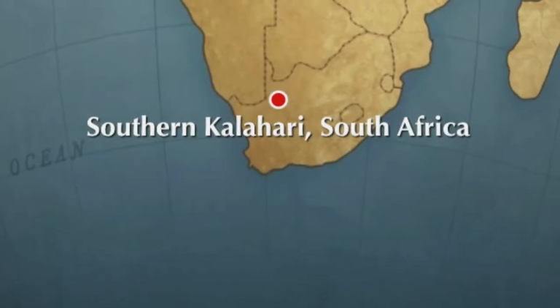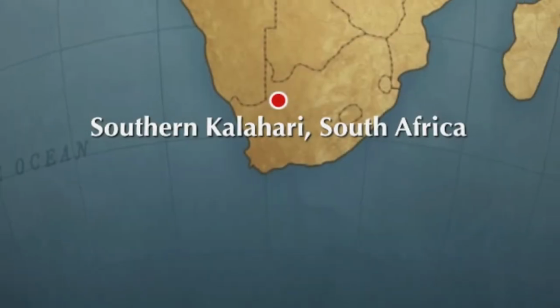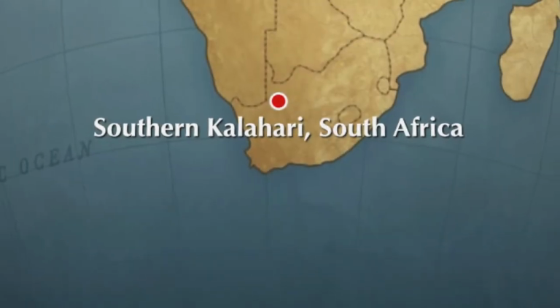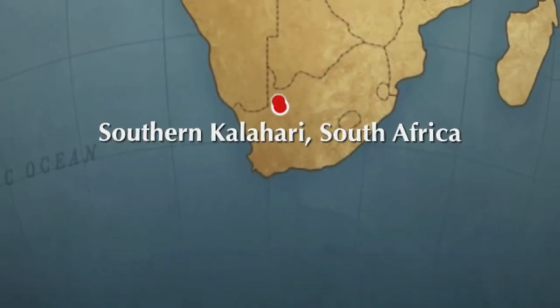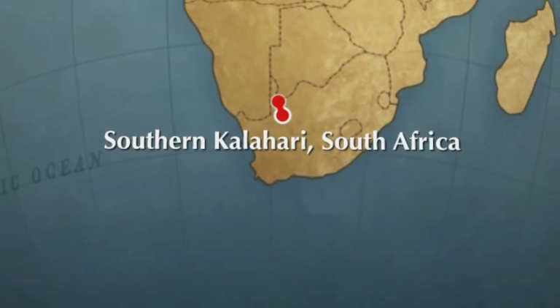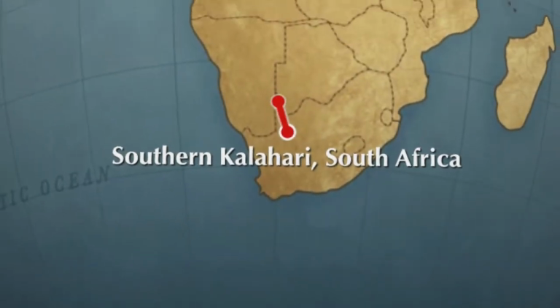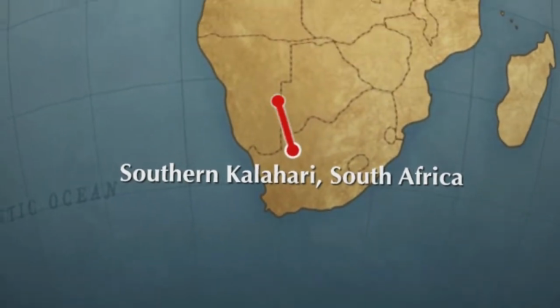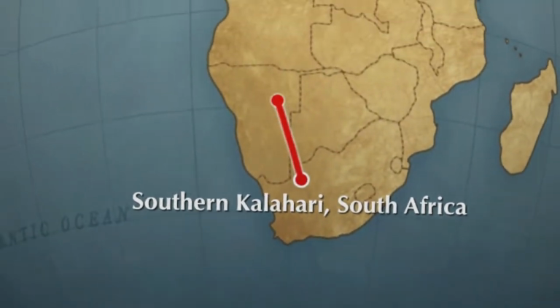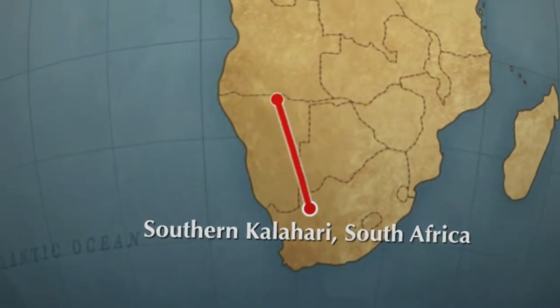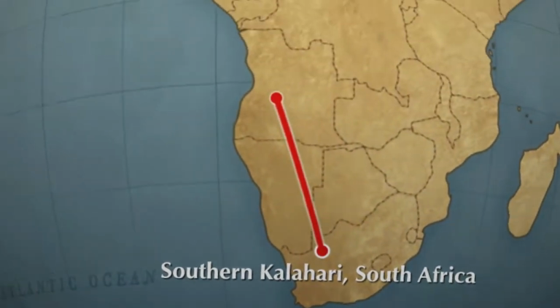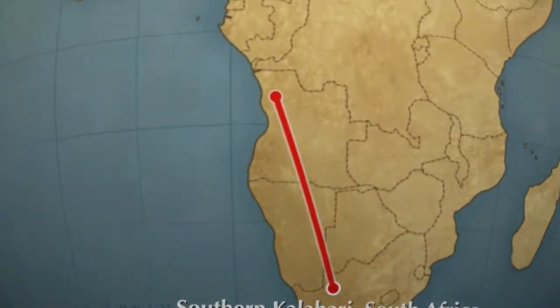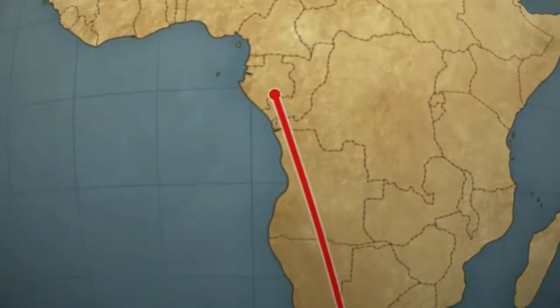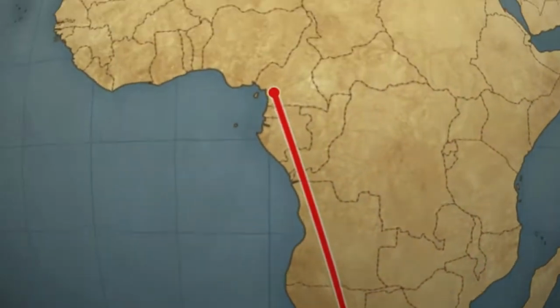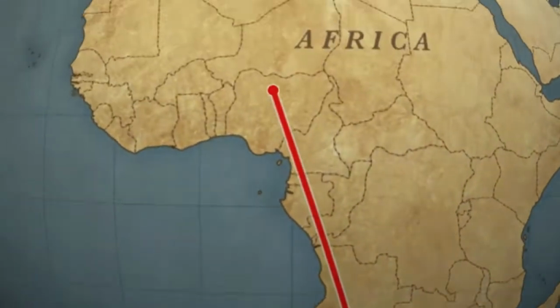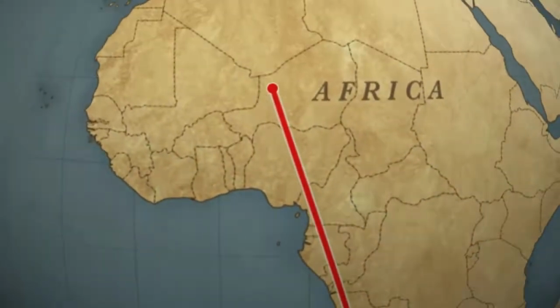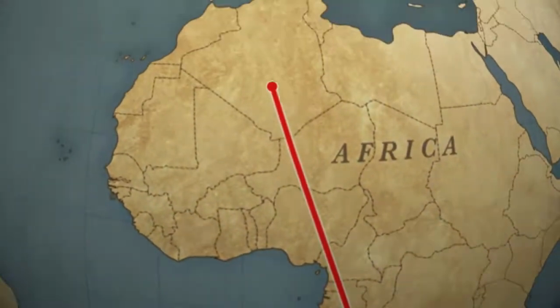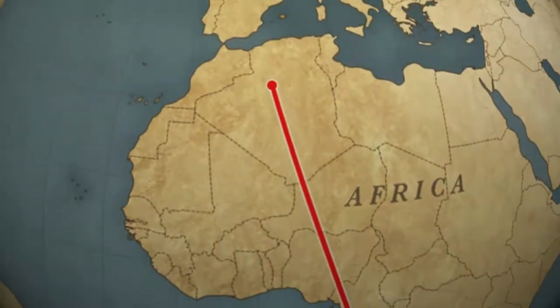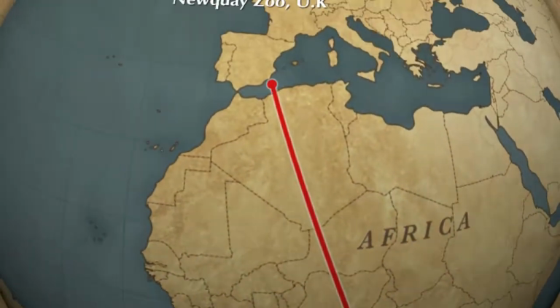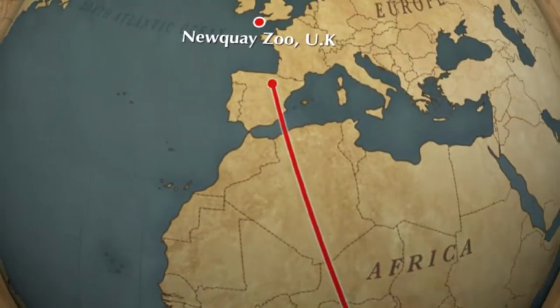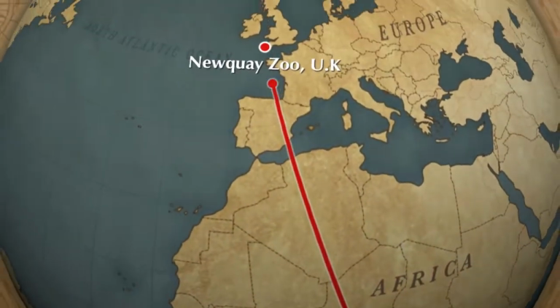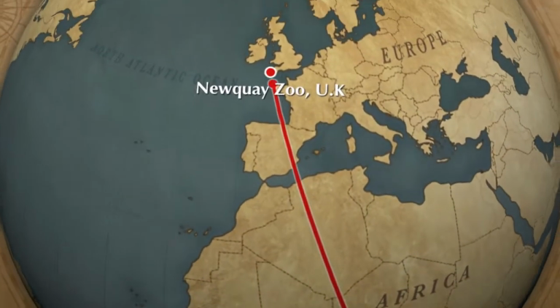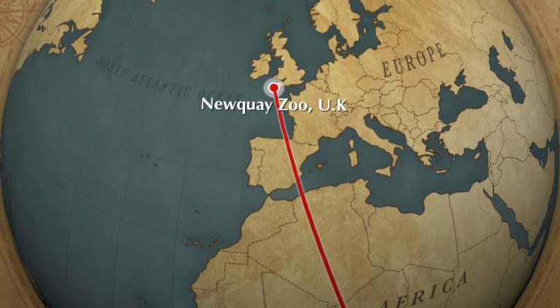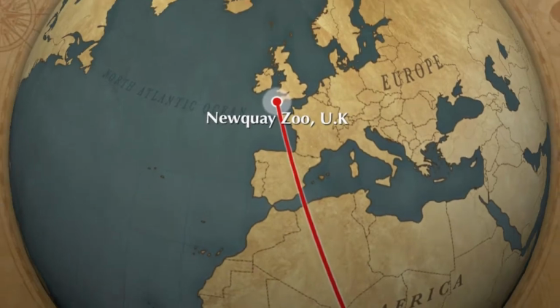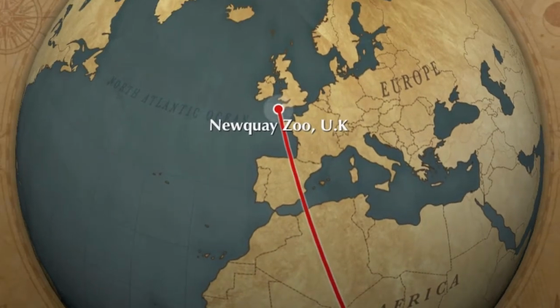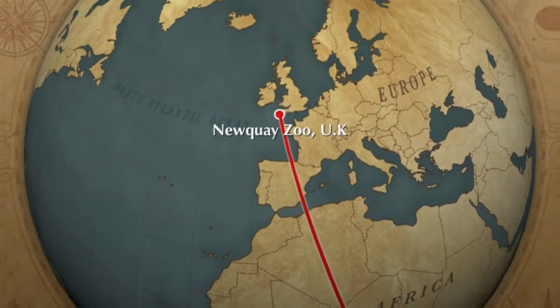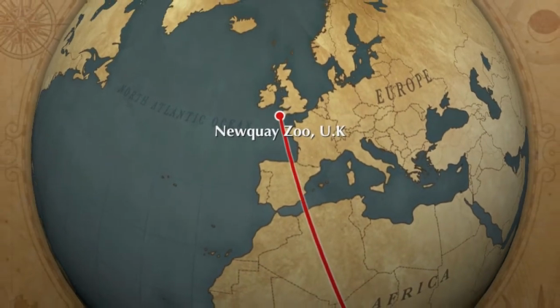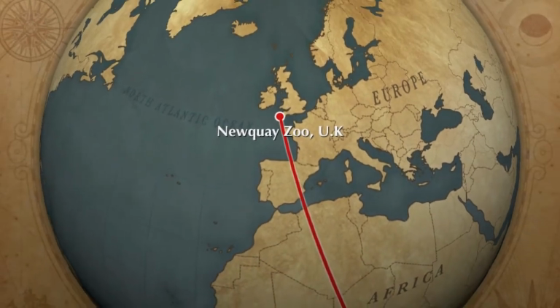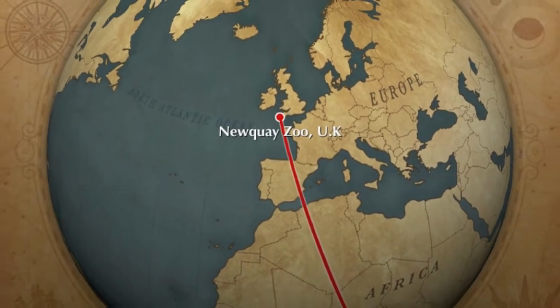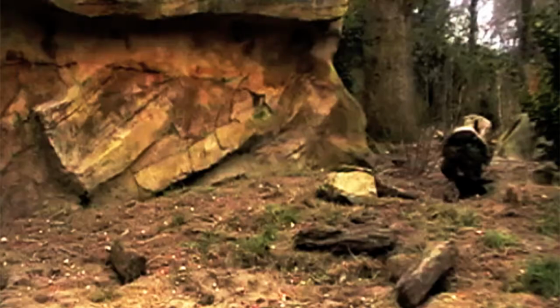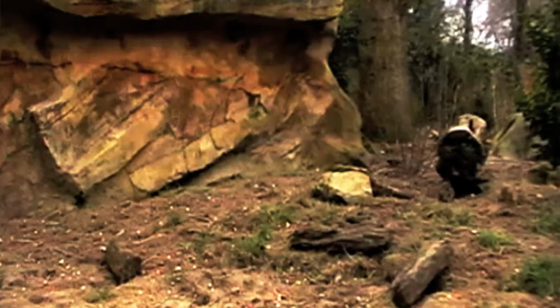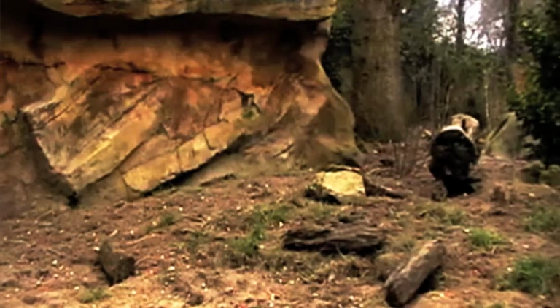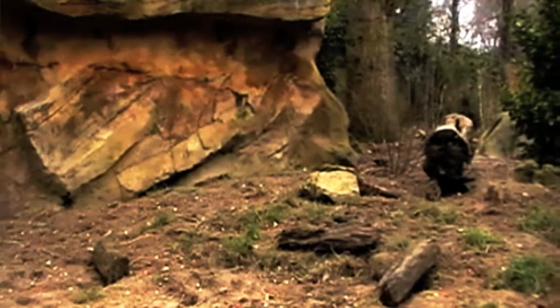Meerkats live in the deserts of southern Africa, but today we're going to look at the Nuki Meerkats.